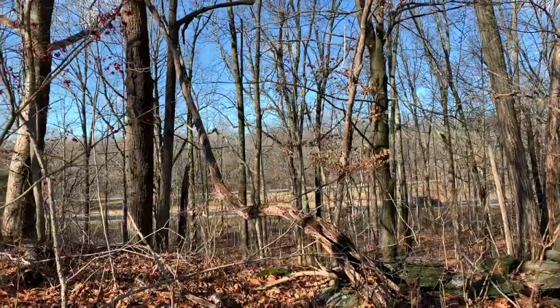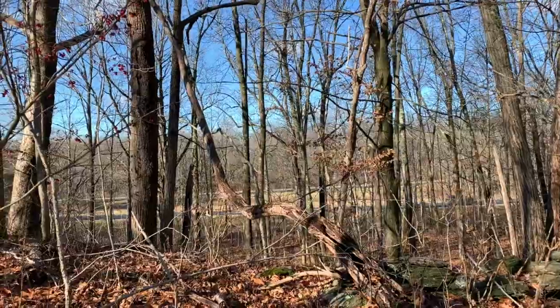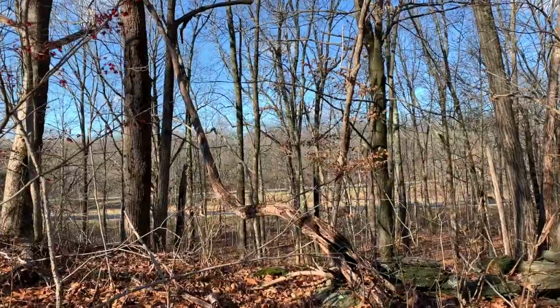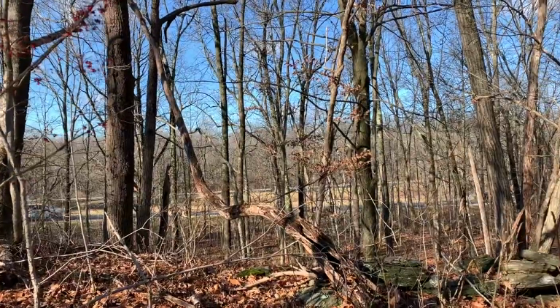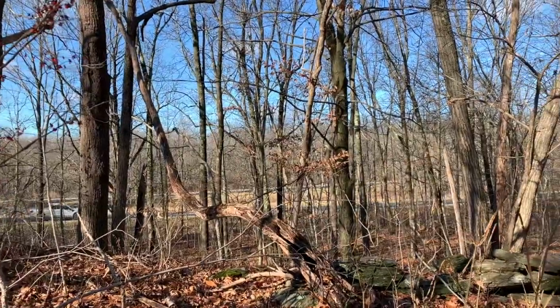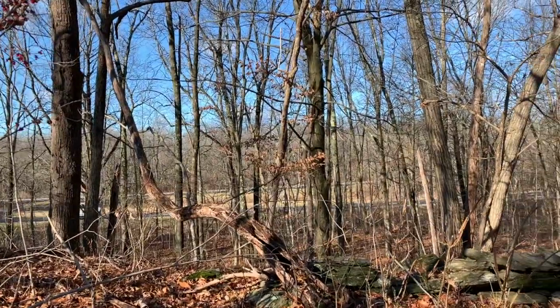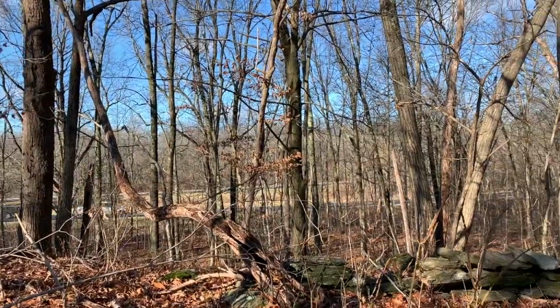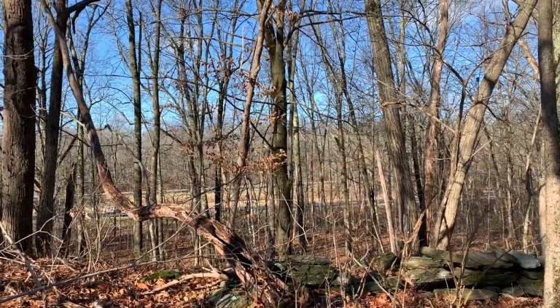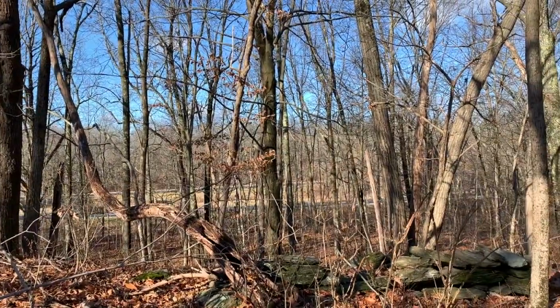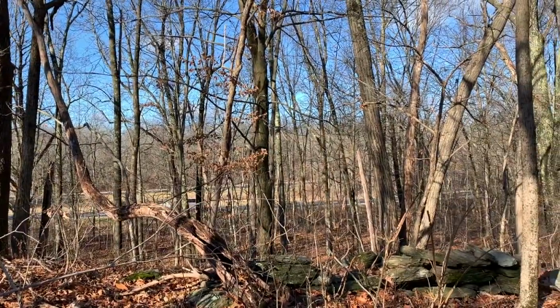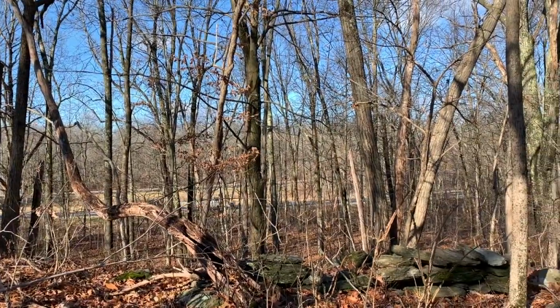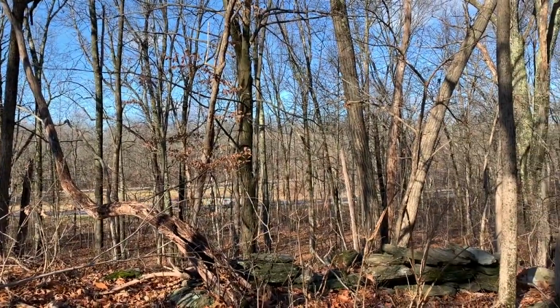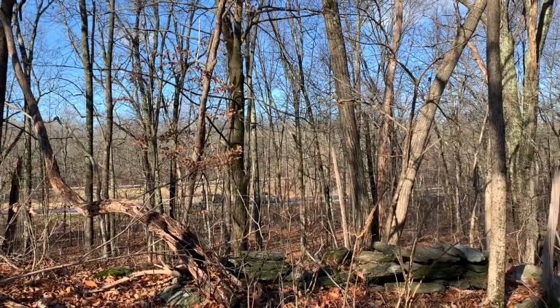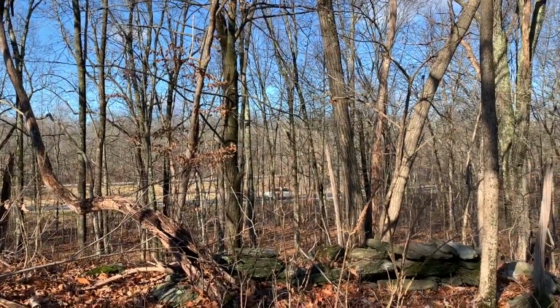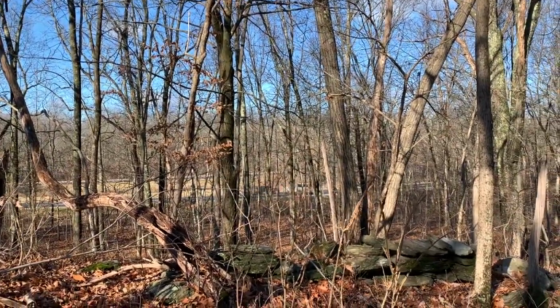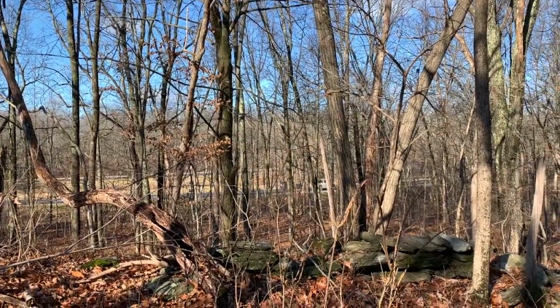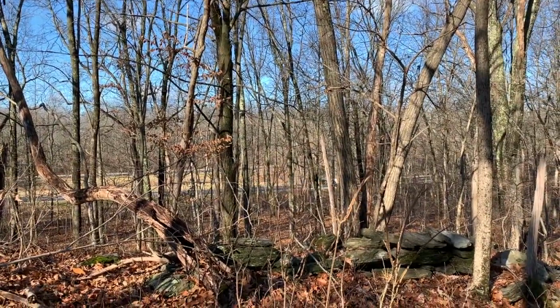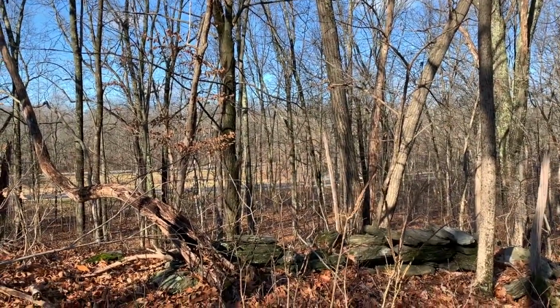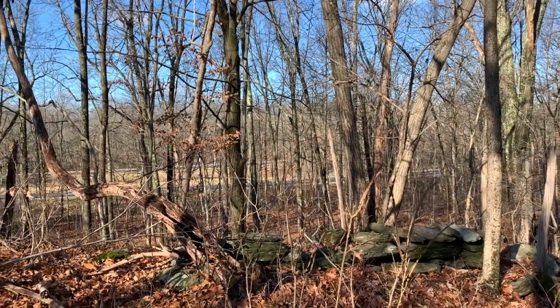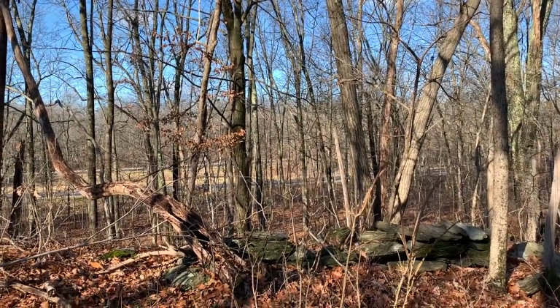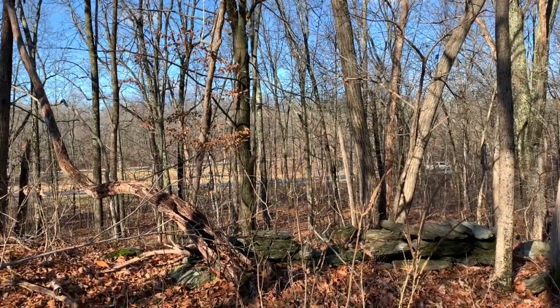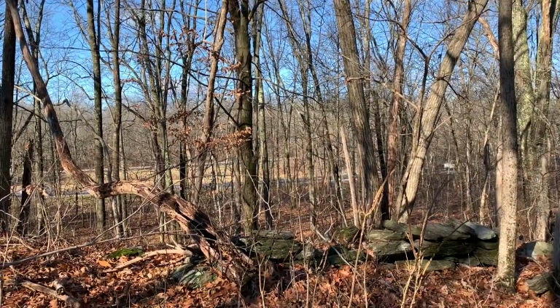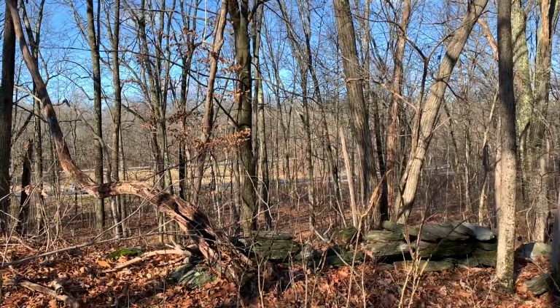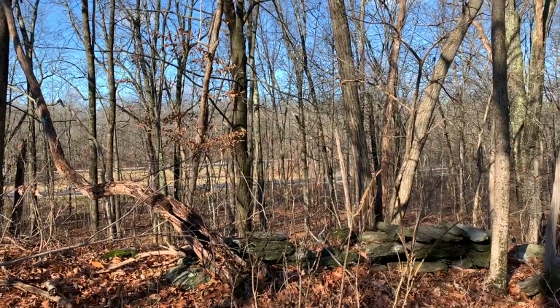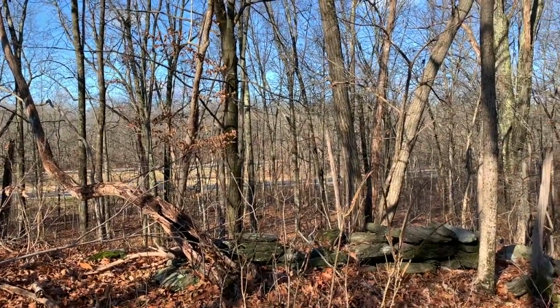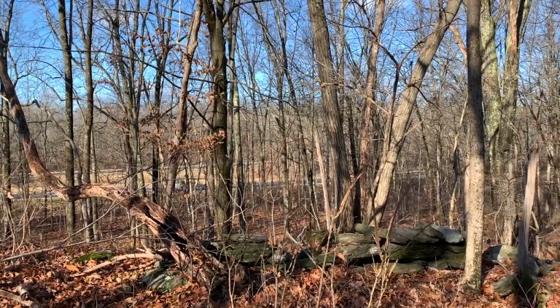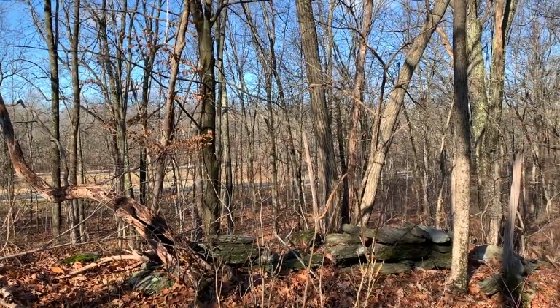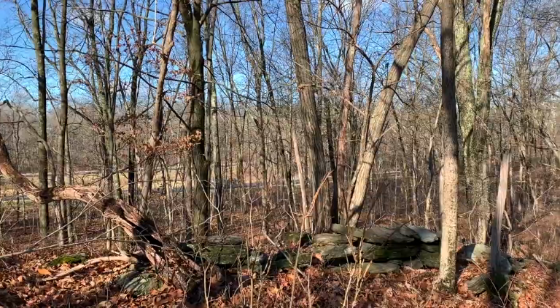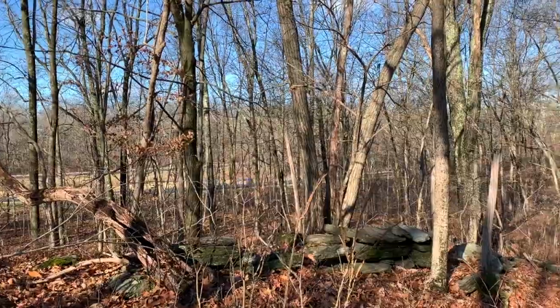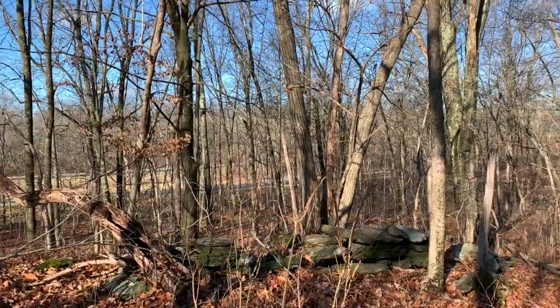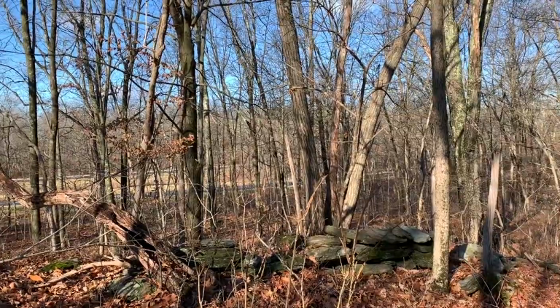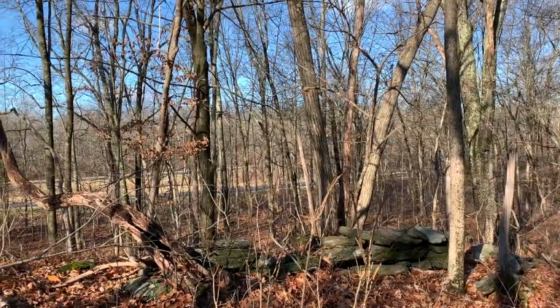You know, just getting away from everything. Yeah, it's just beautiful out here.